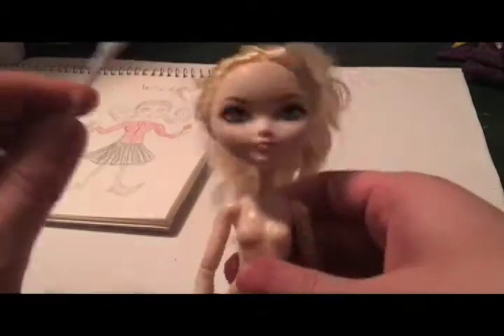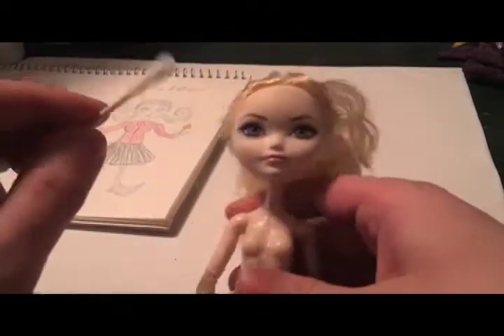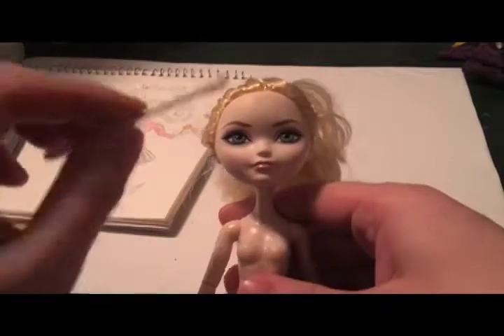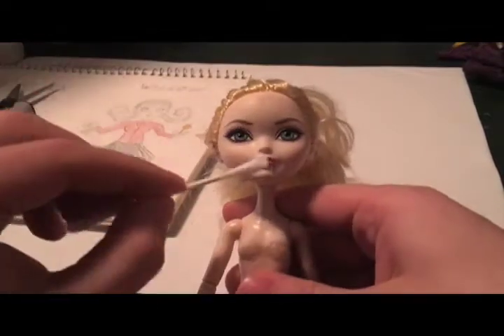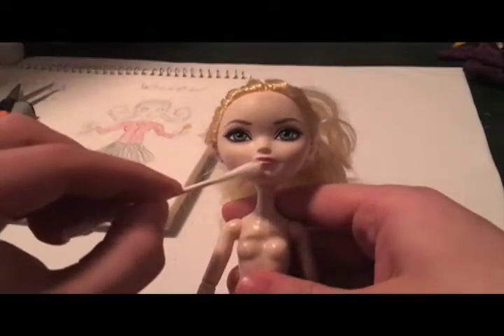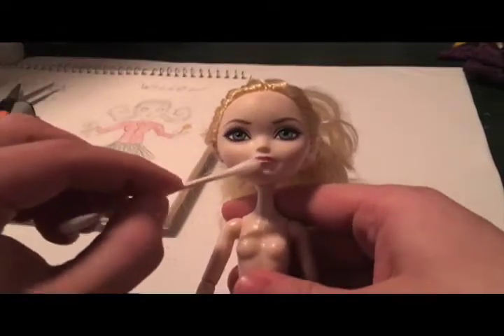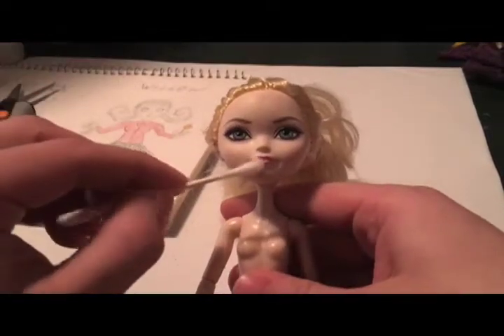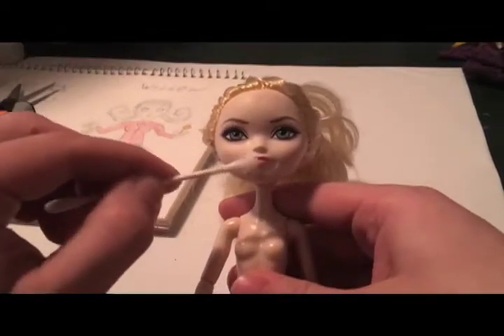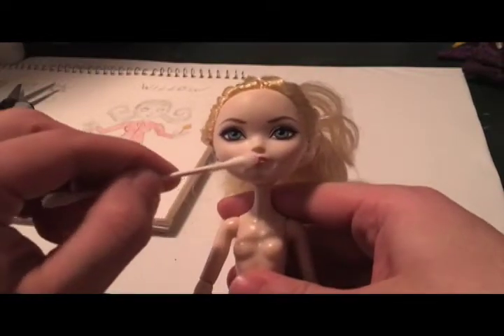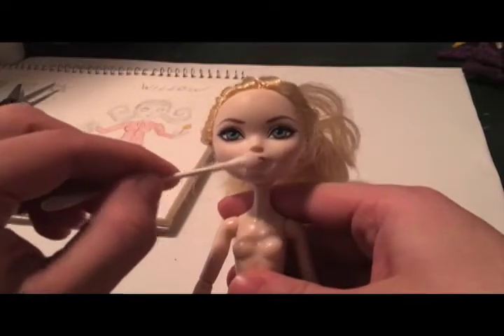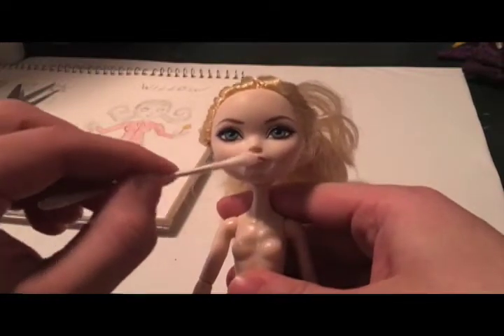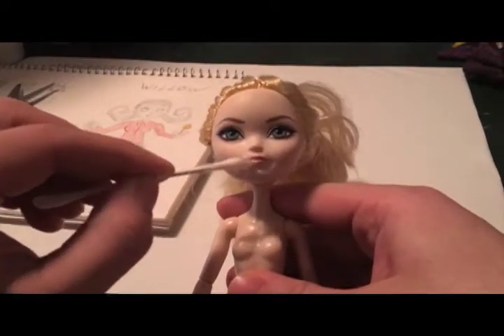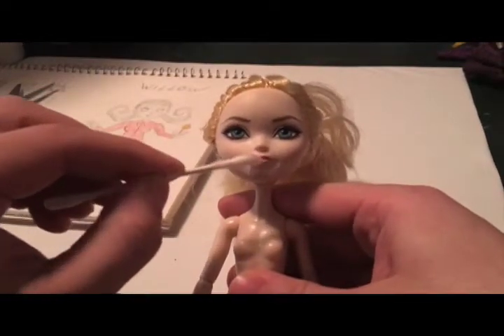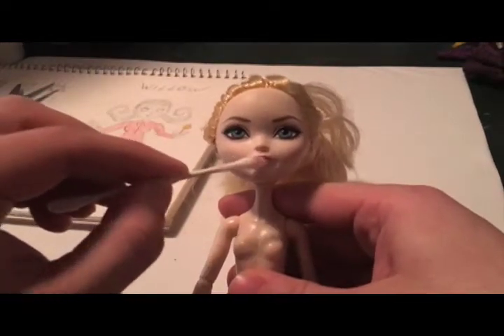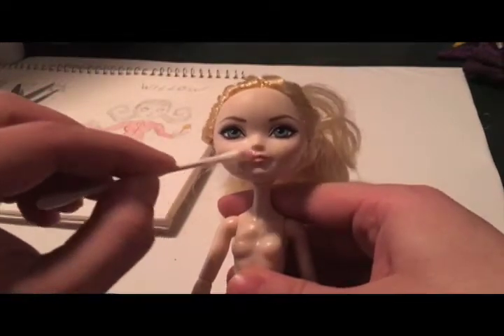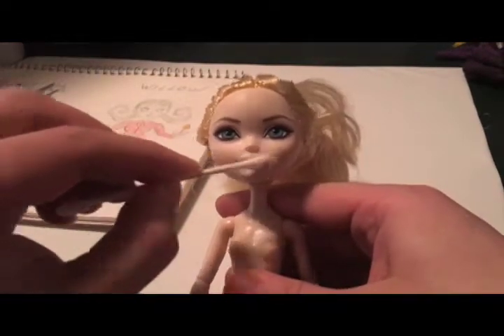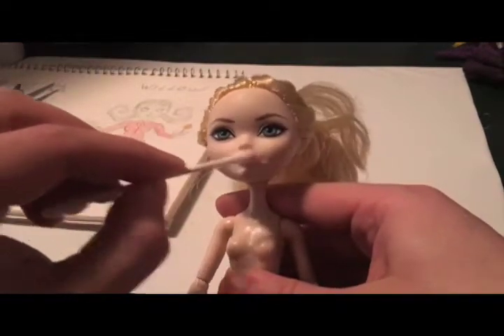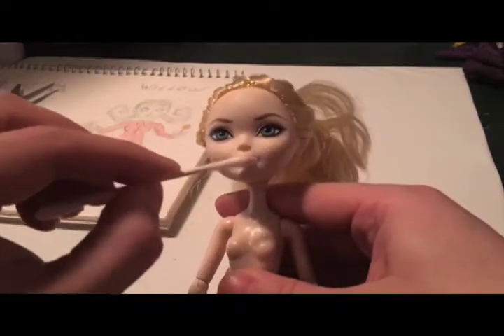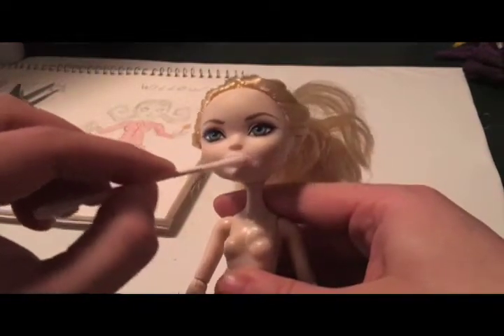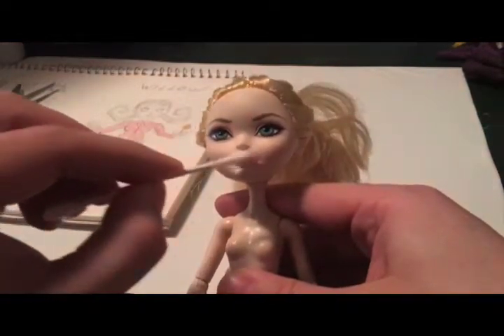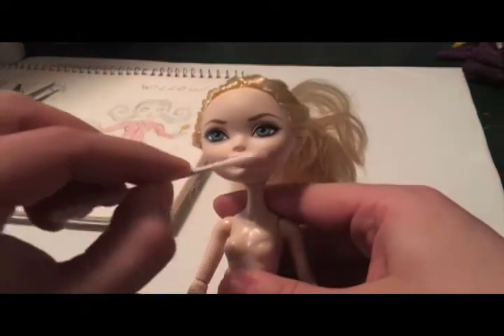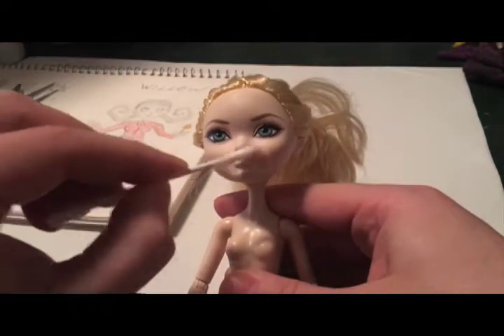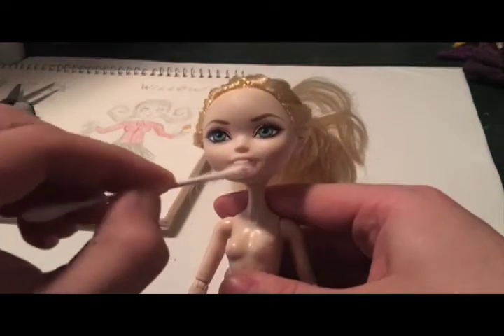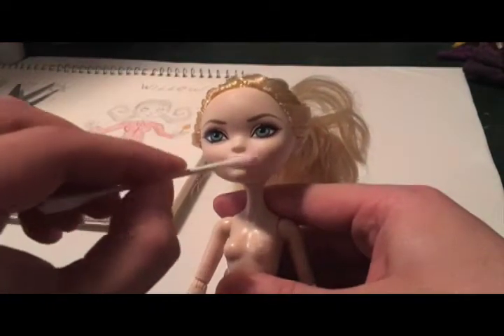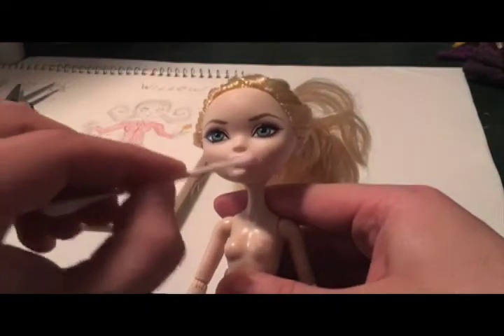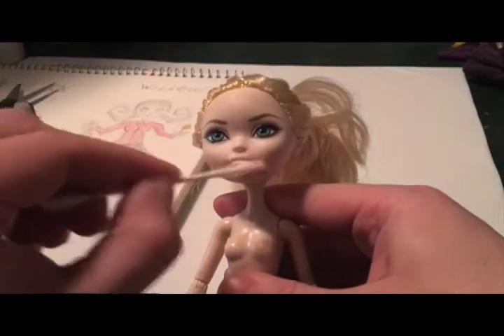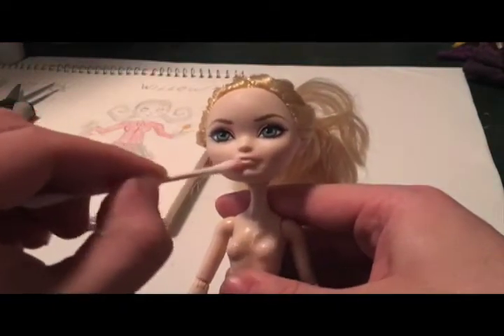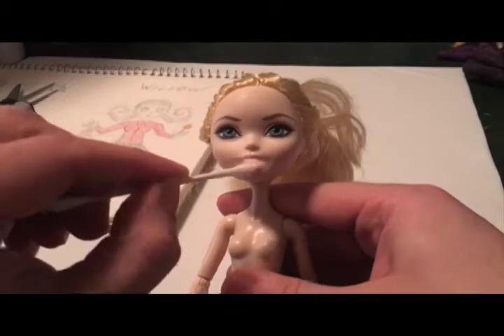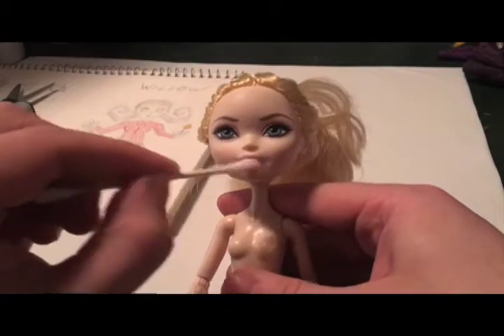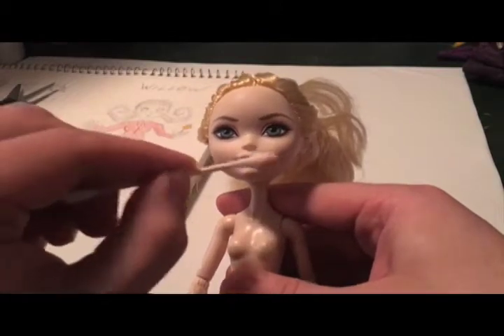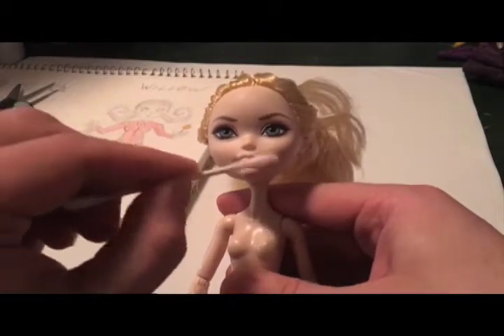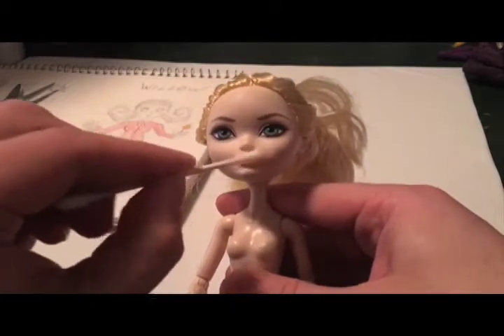First I'll begin by removing her factory paint with some nail polish remover or acid foam.